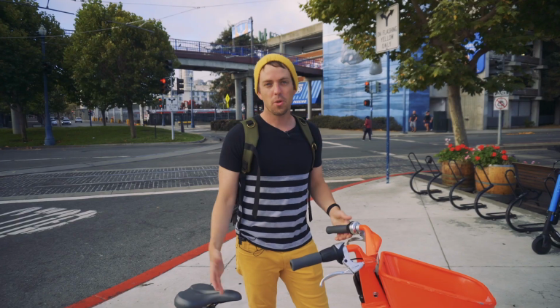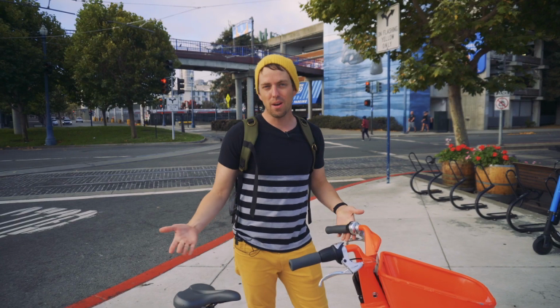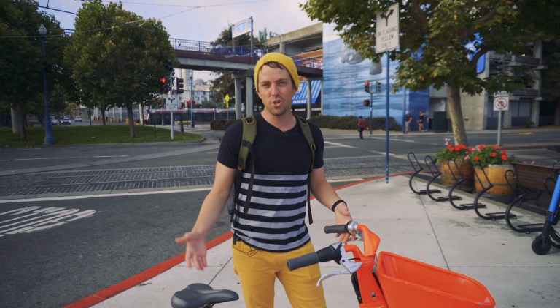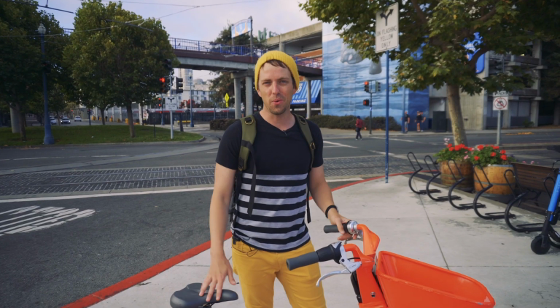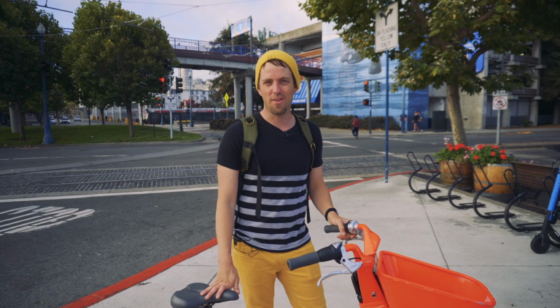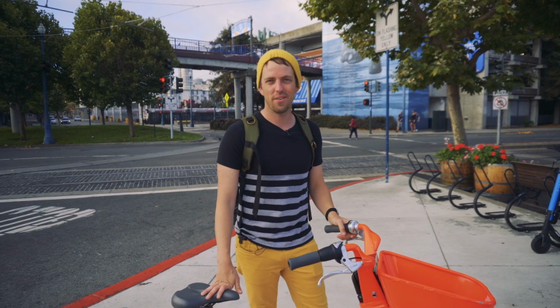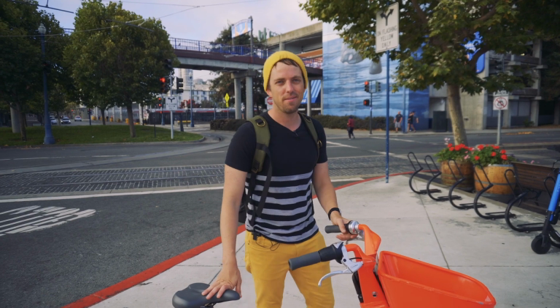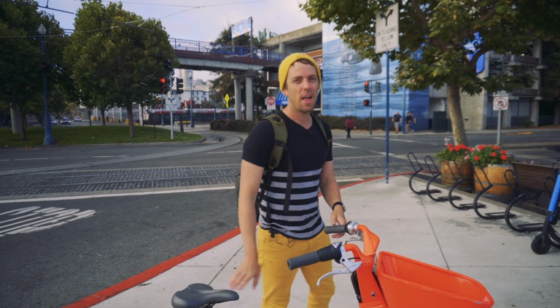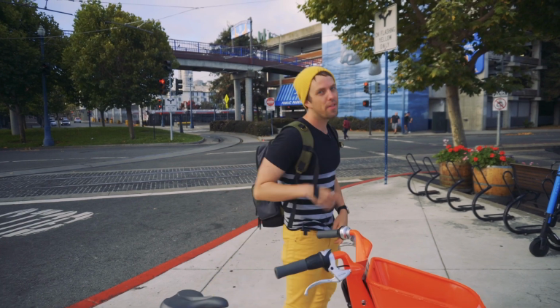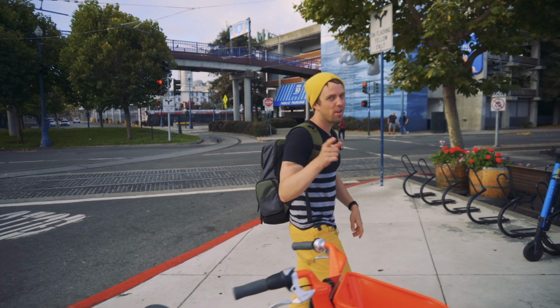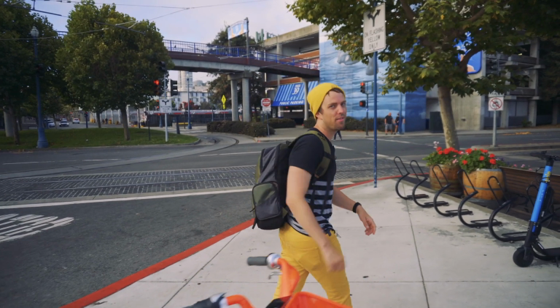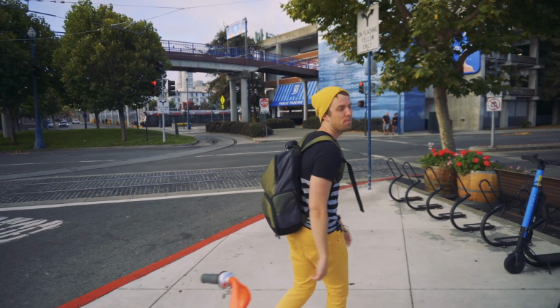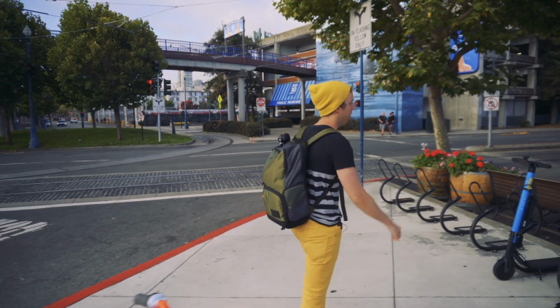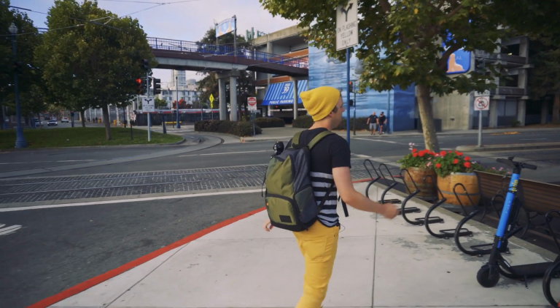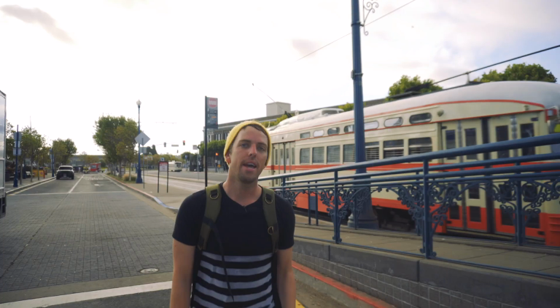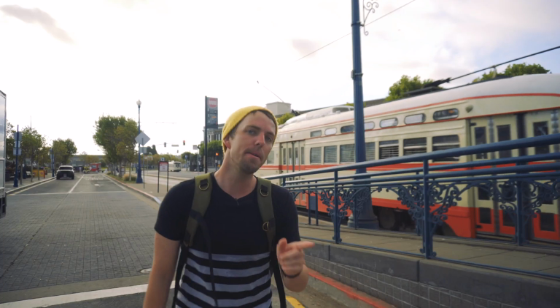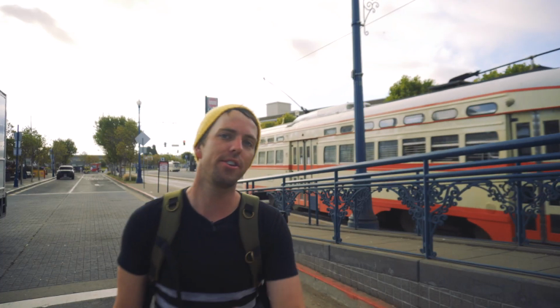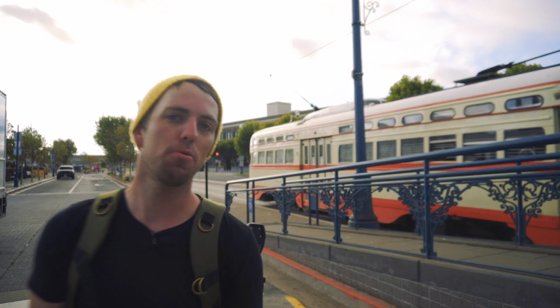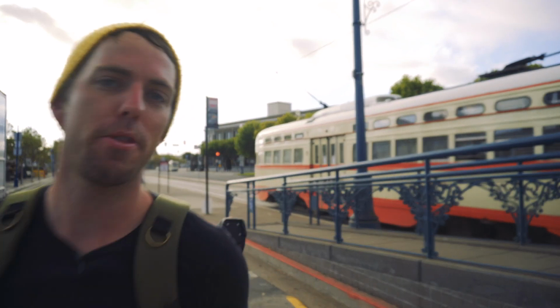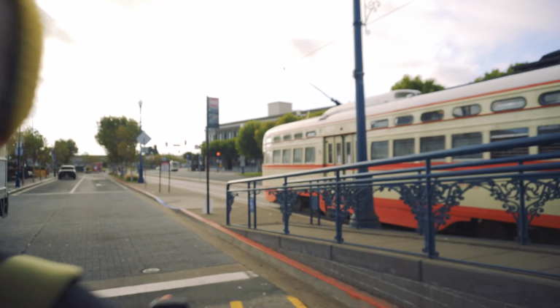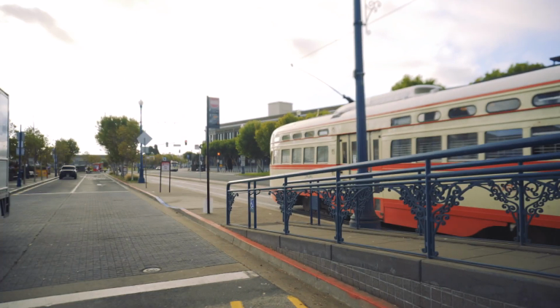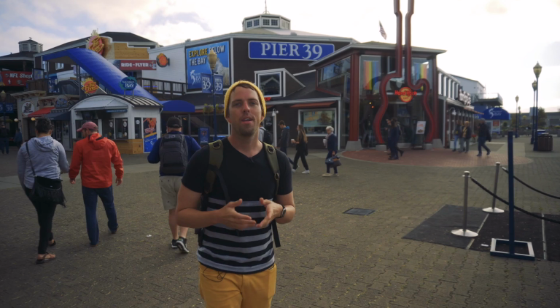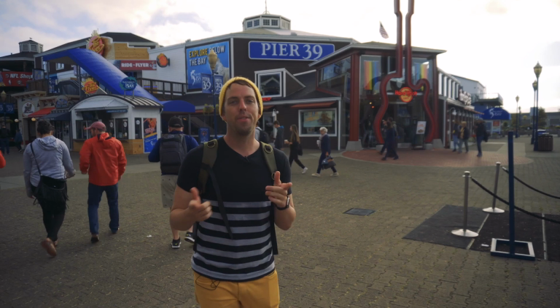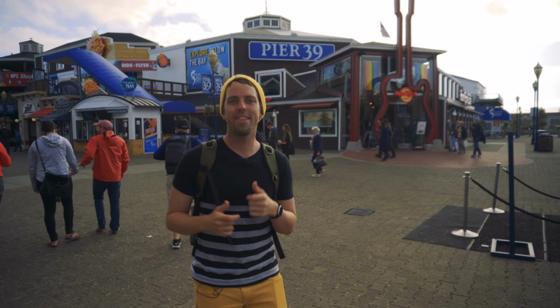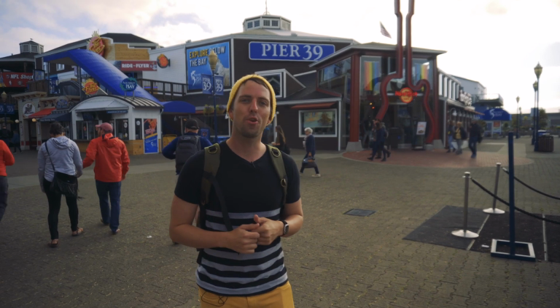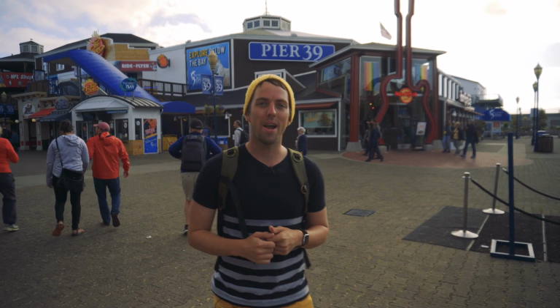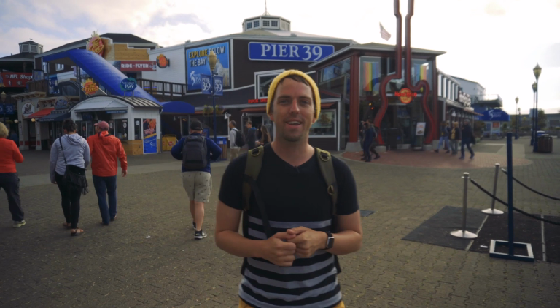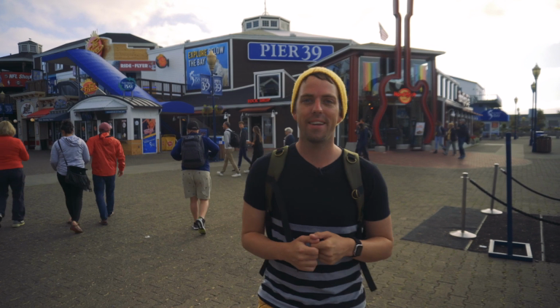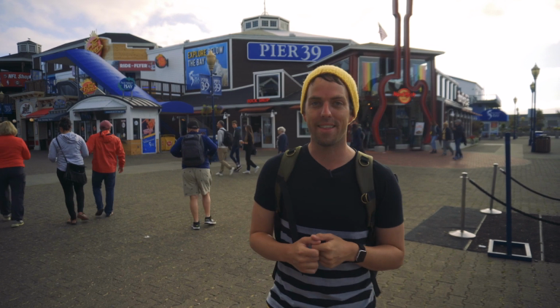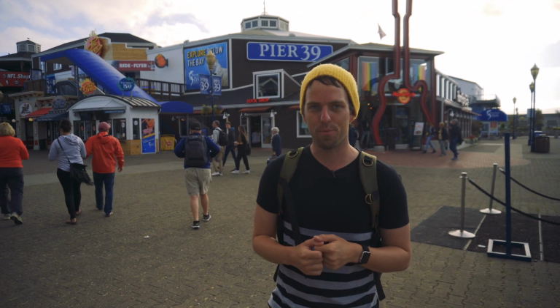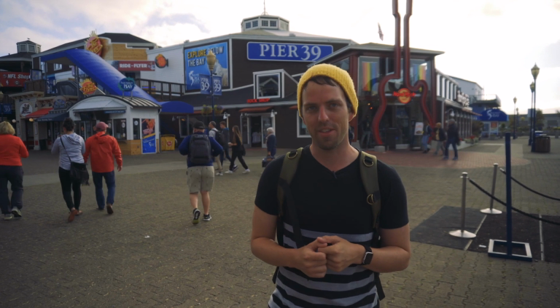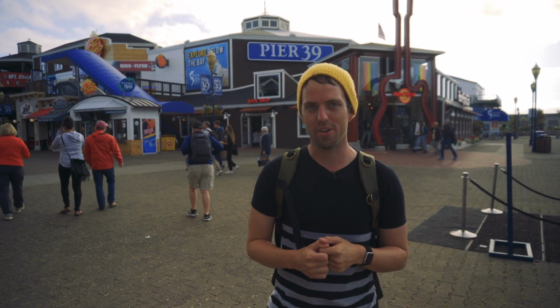So how should you get around? There are tons of options, and I'm here to tell you about the best. This is your ride guide to San Francisco.